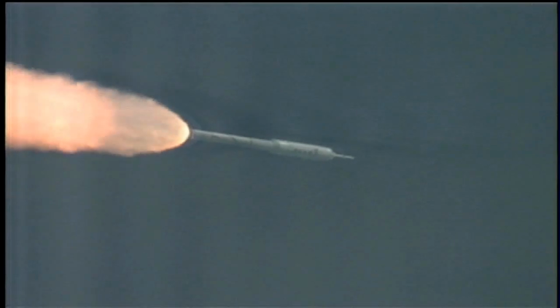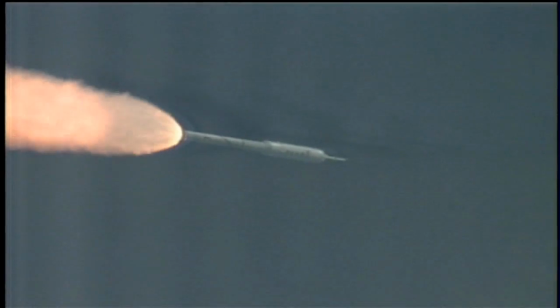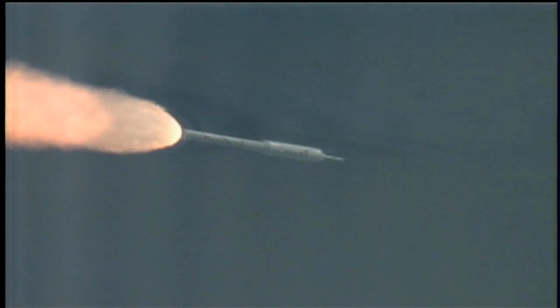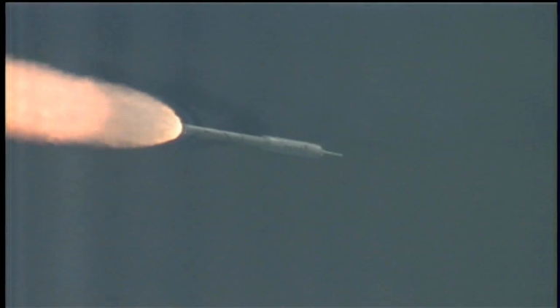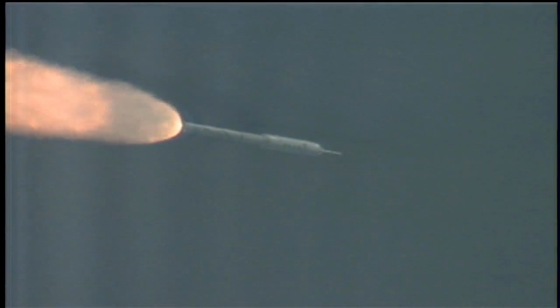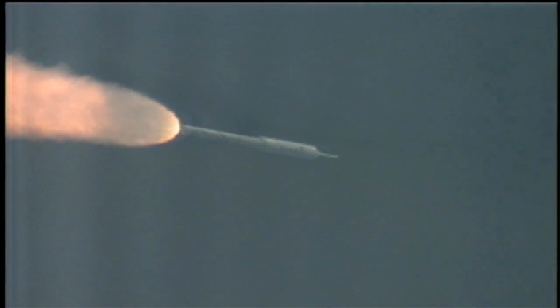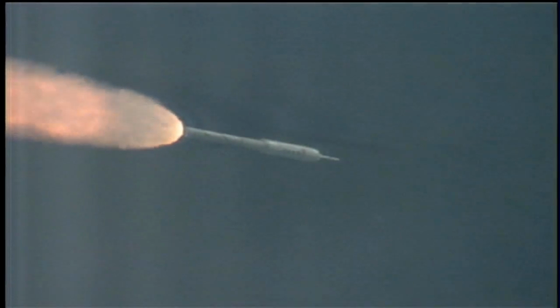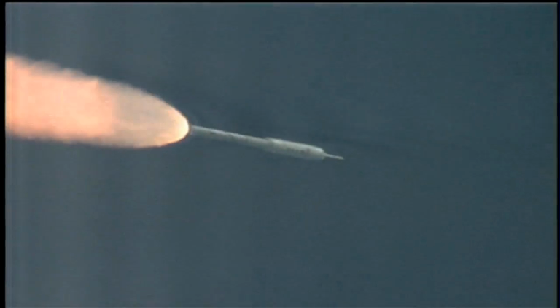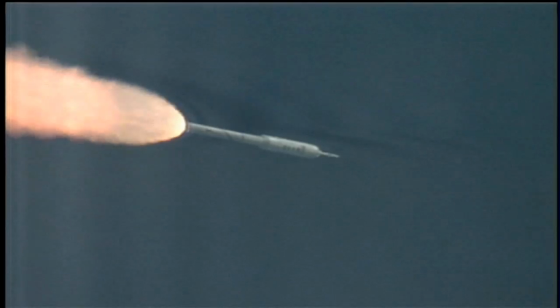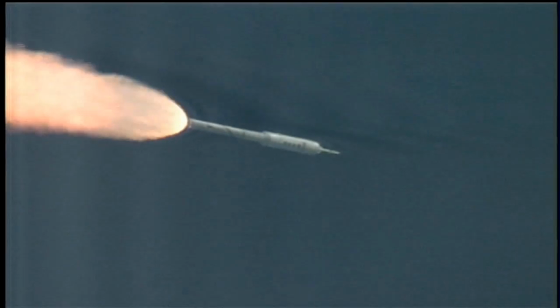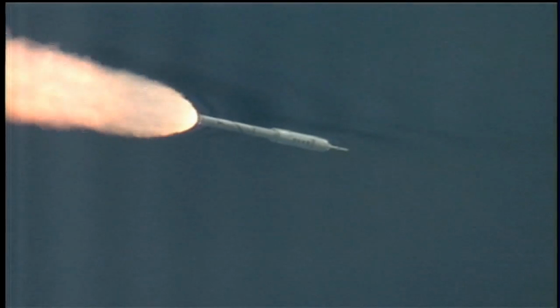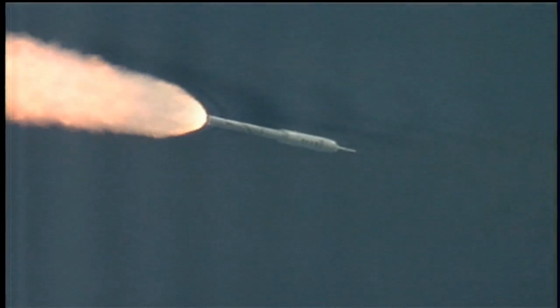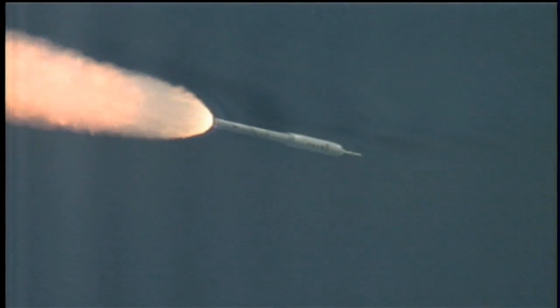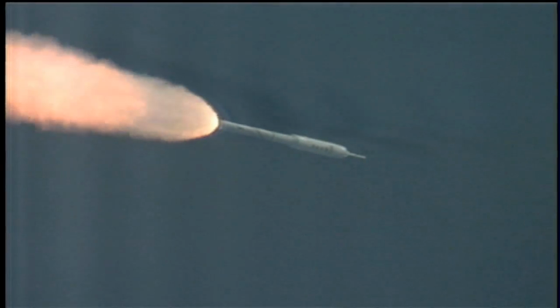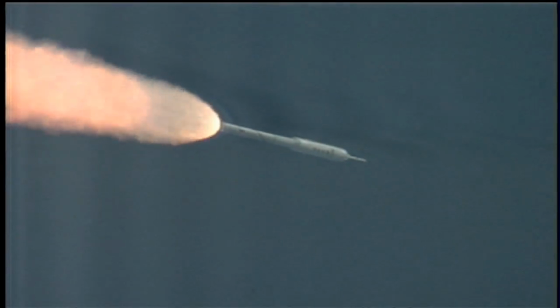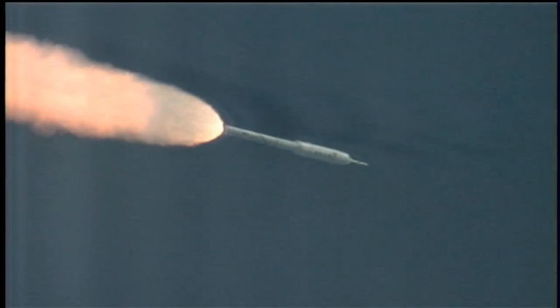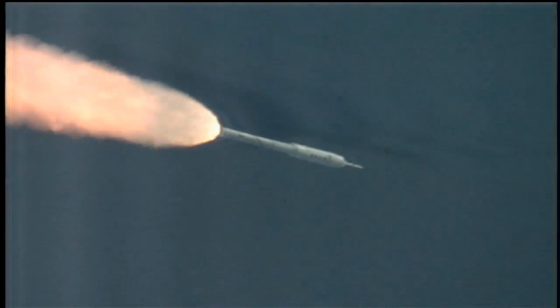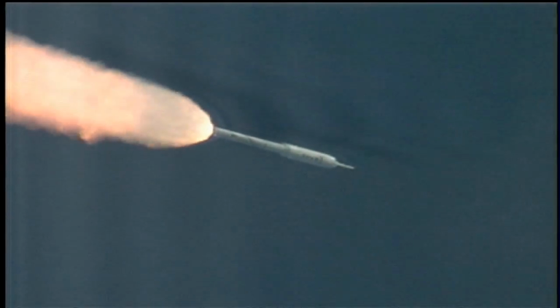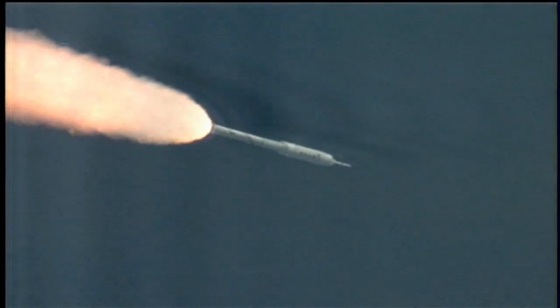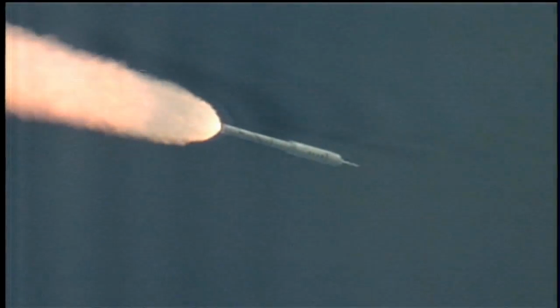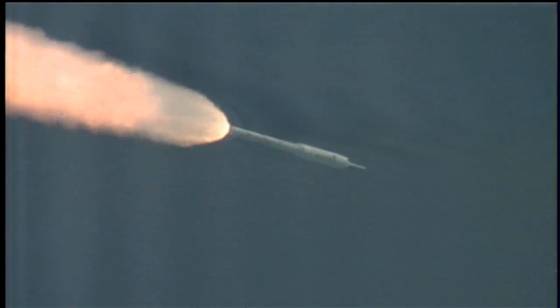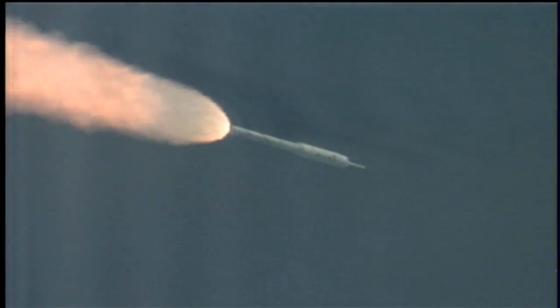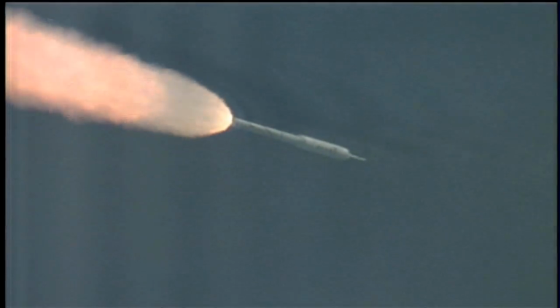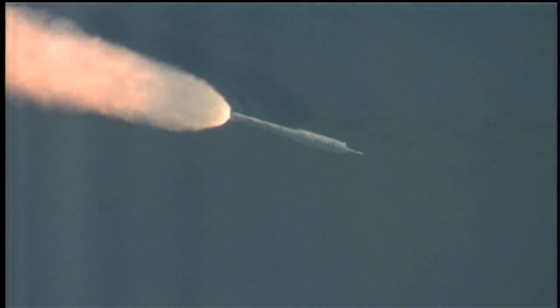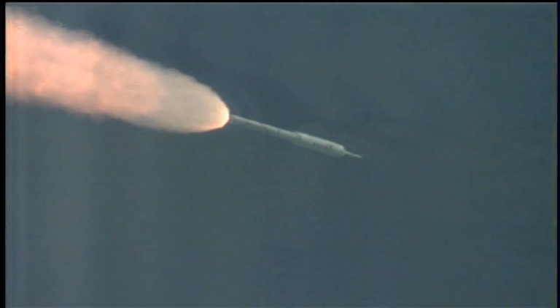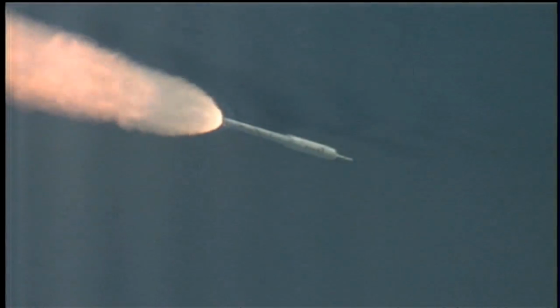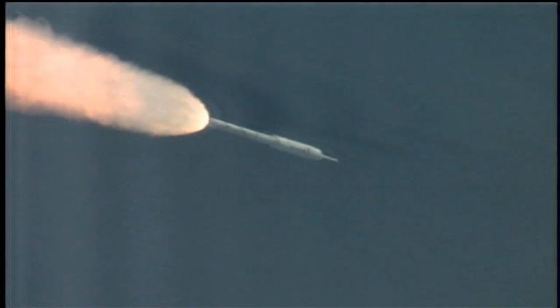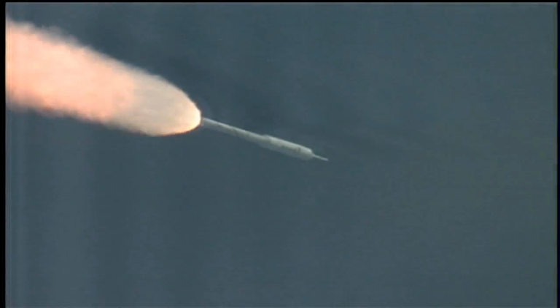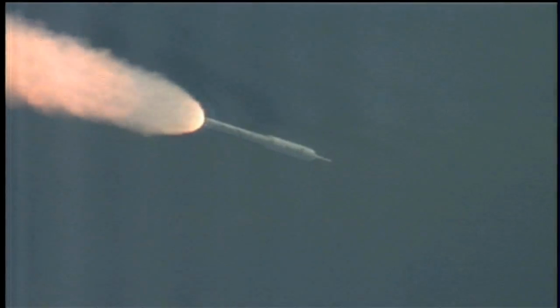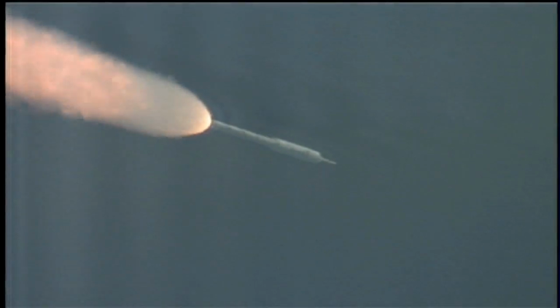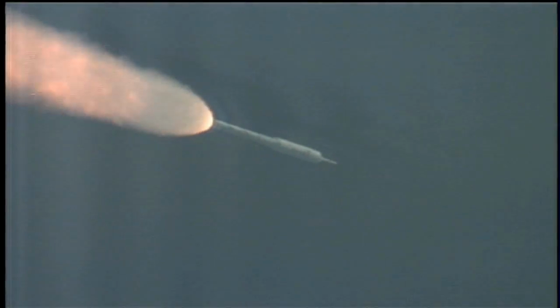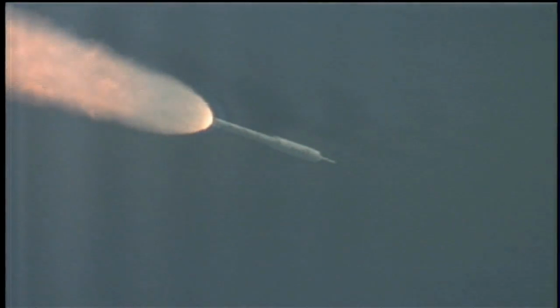T-plus 80 seconds. We've started our supersonic large amplitude ID maneuver, PTI. We see the response.